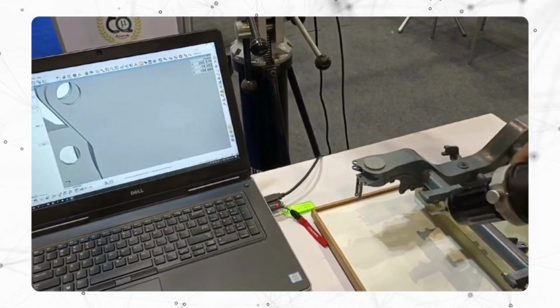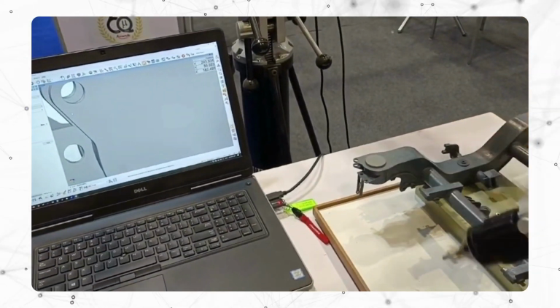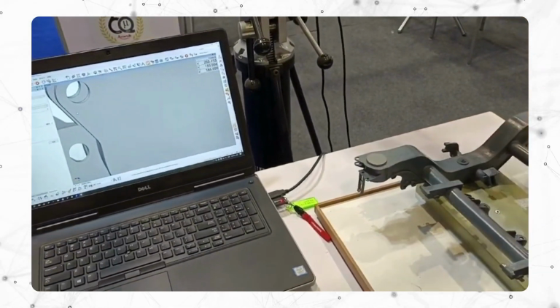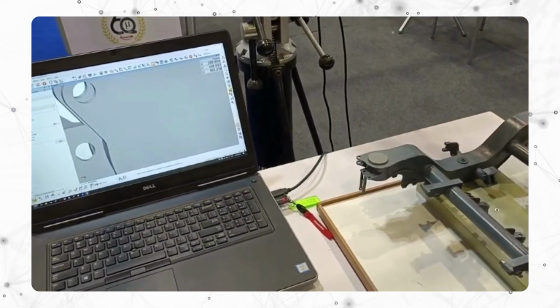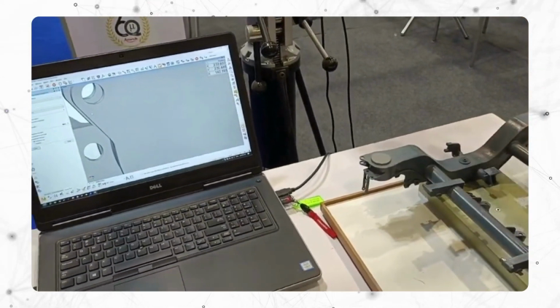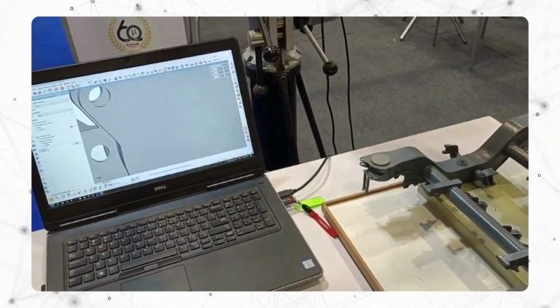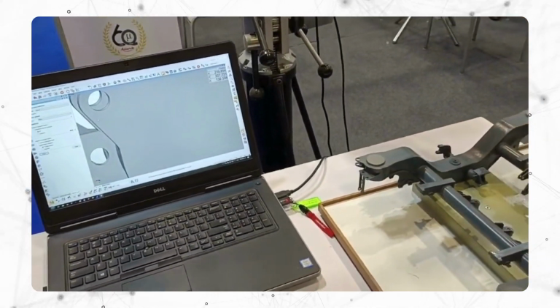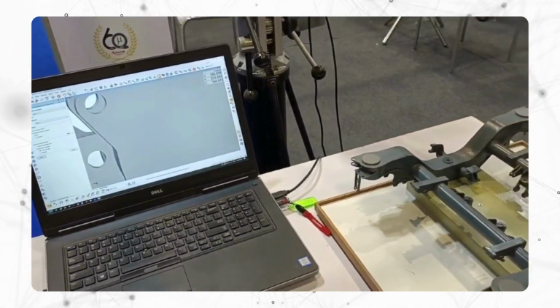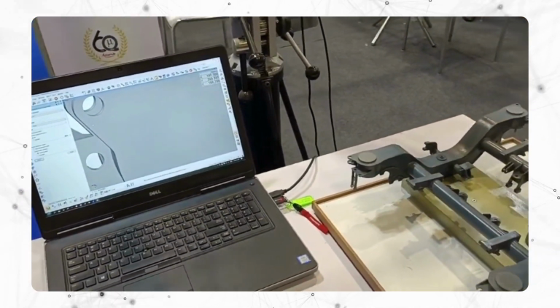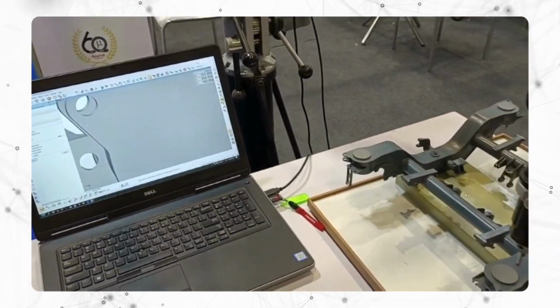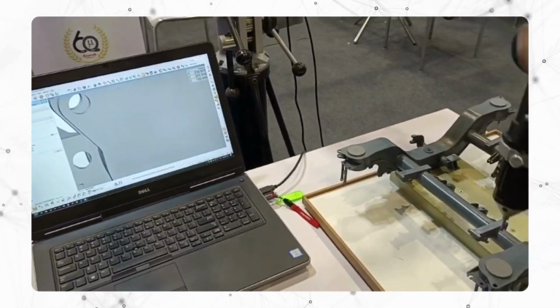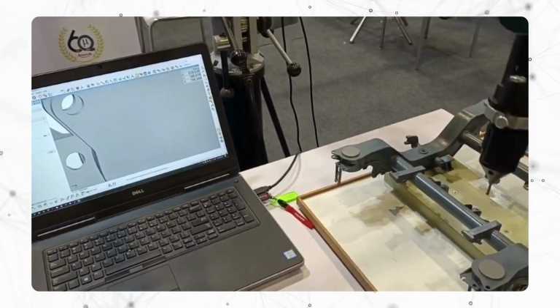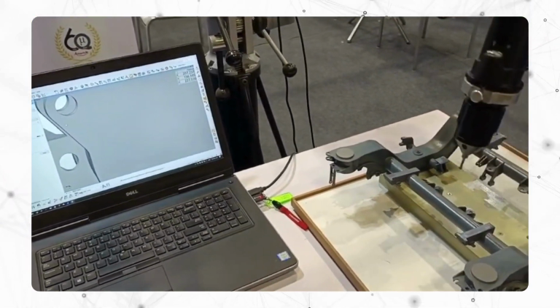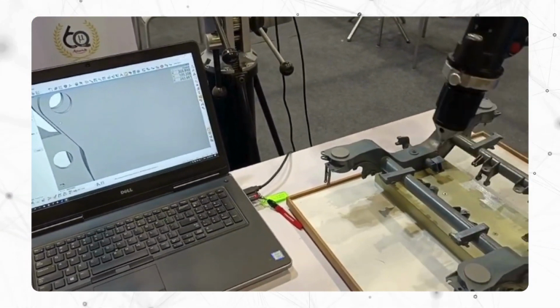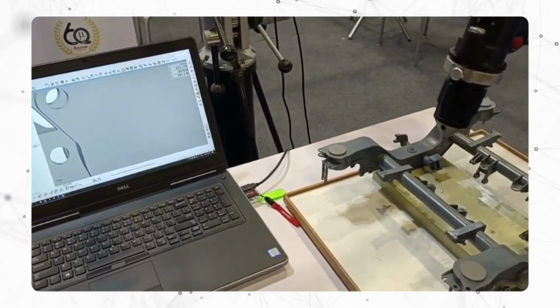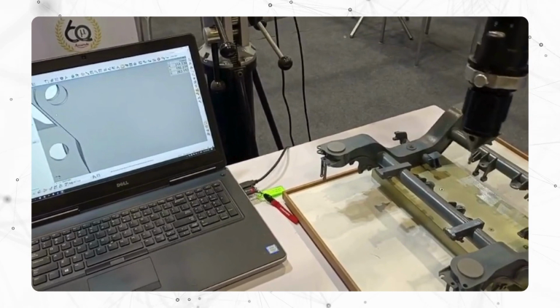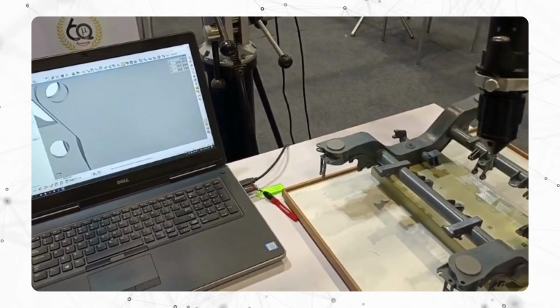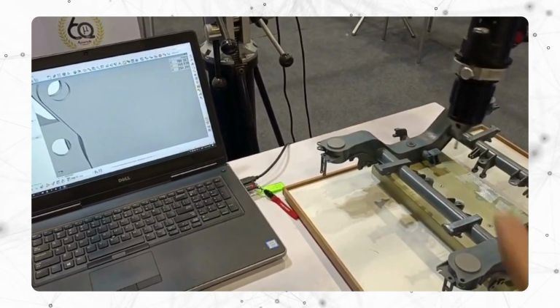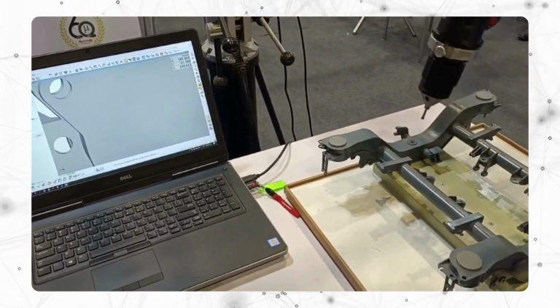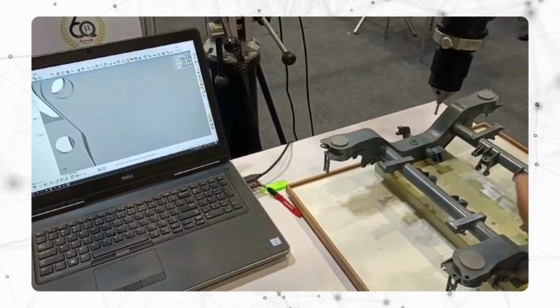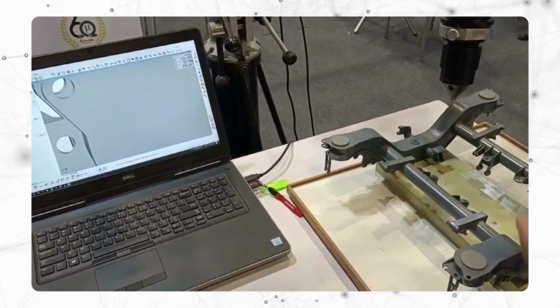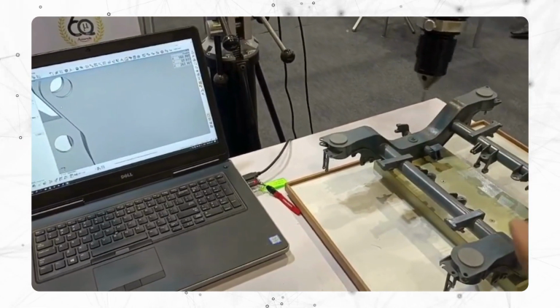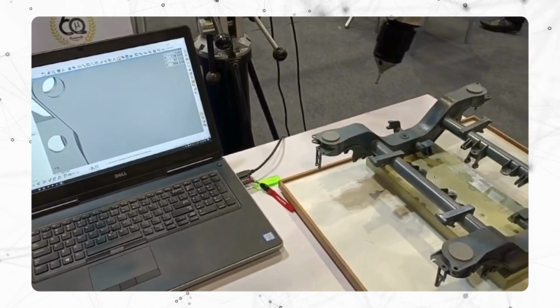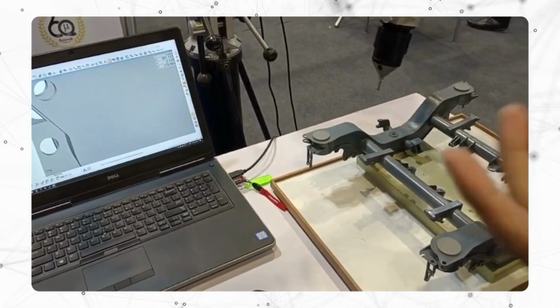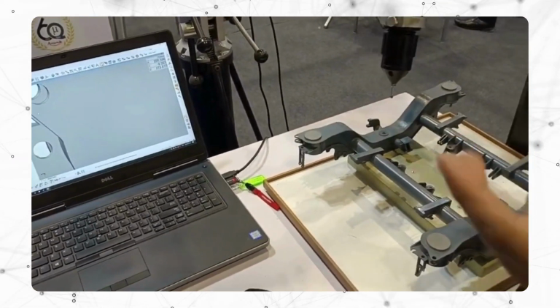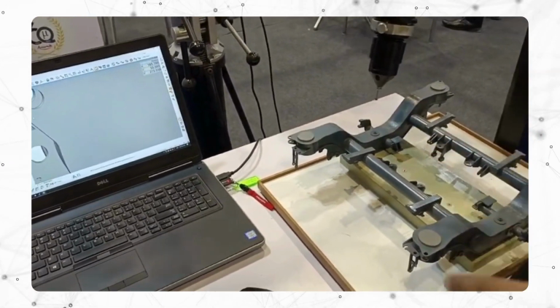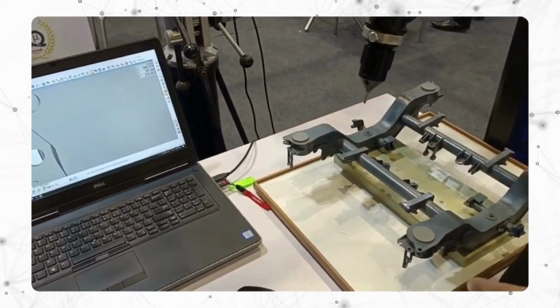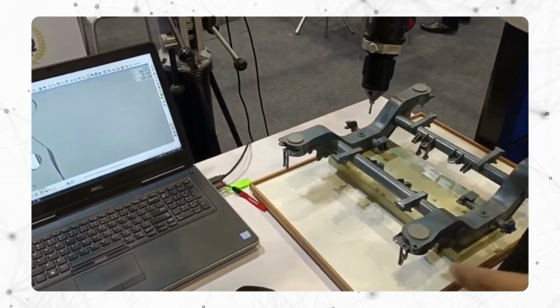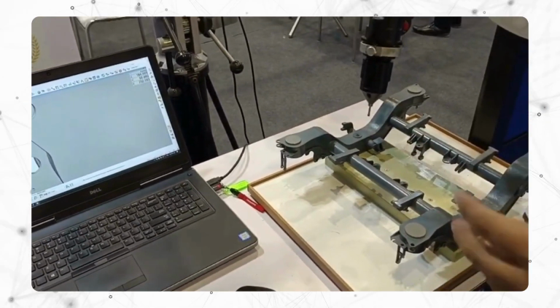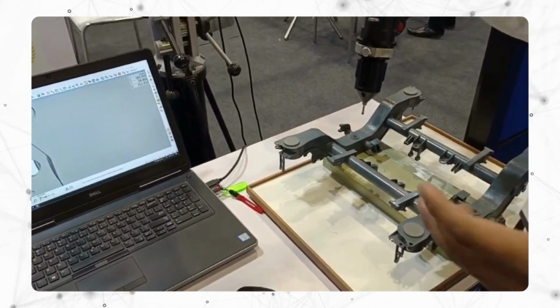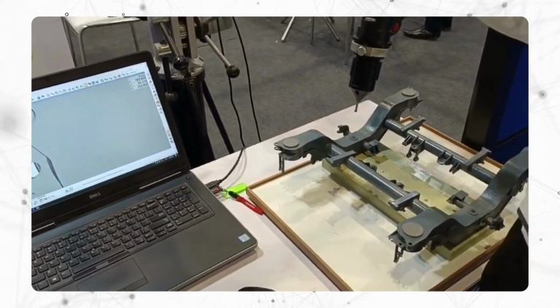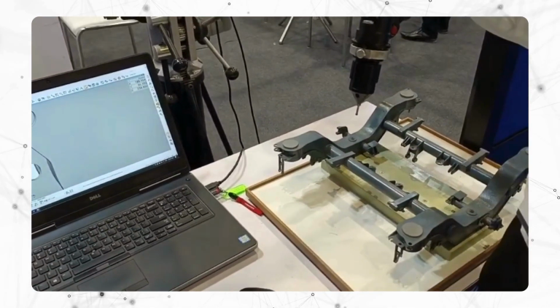You can make offline programming, and once the component comes, you can start the scanning machine.